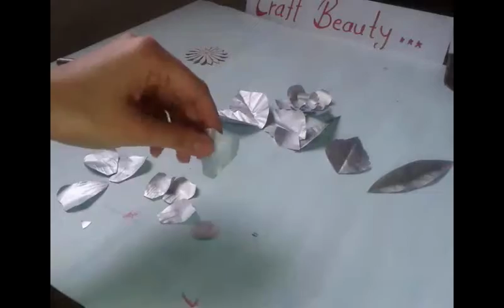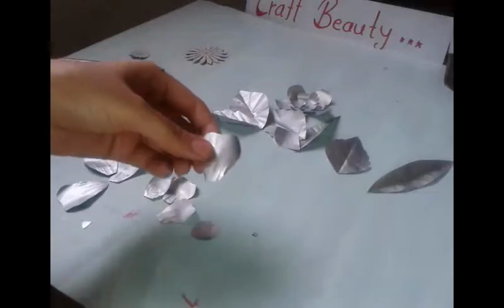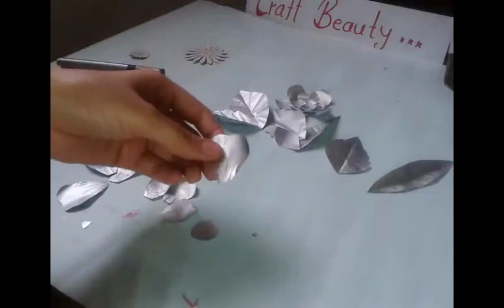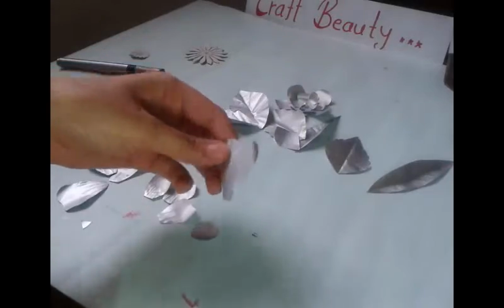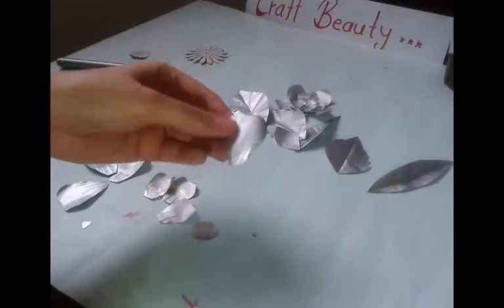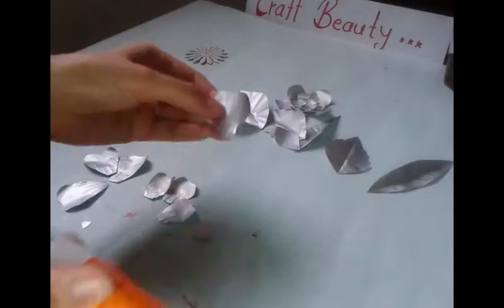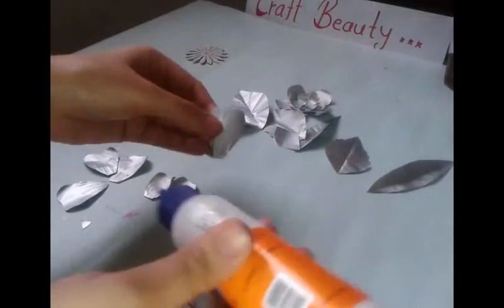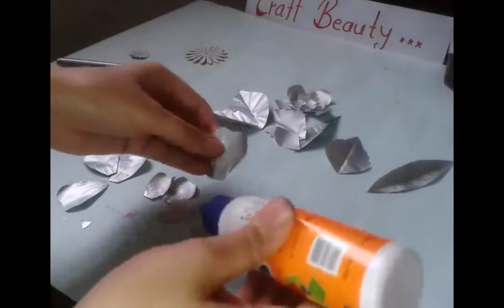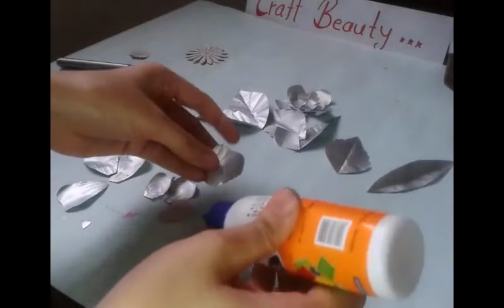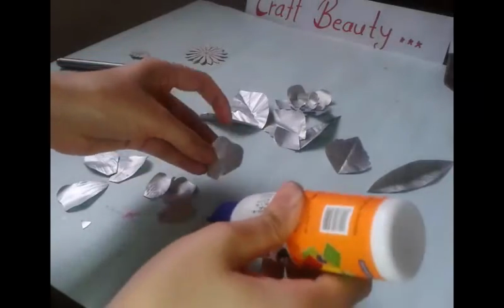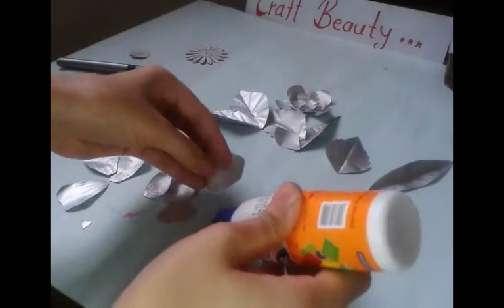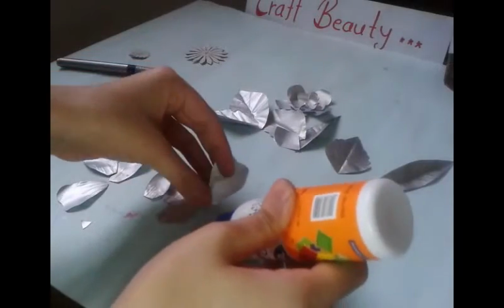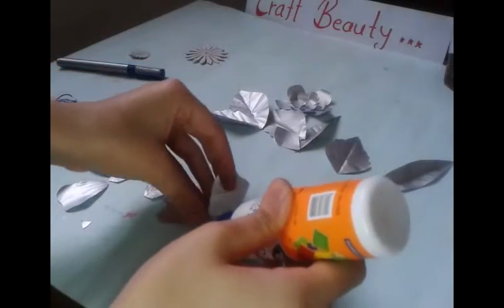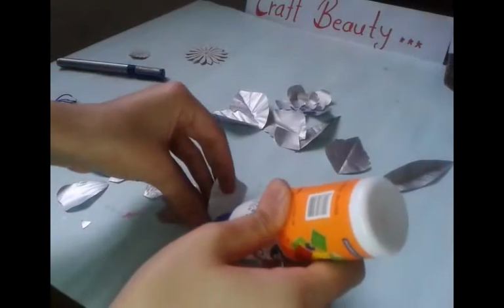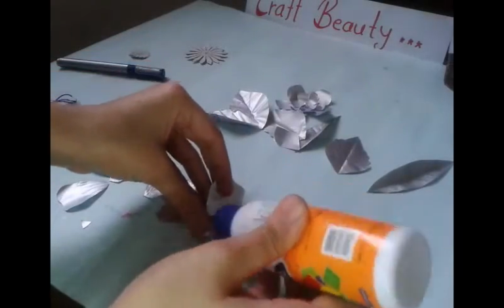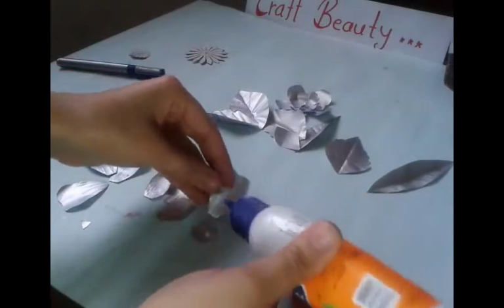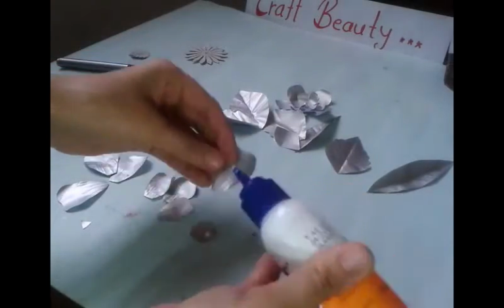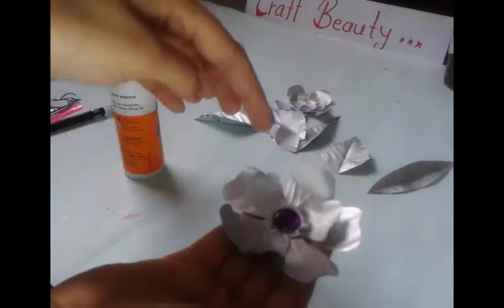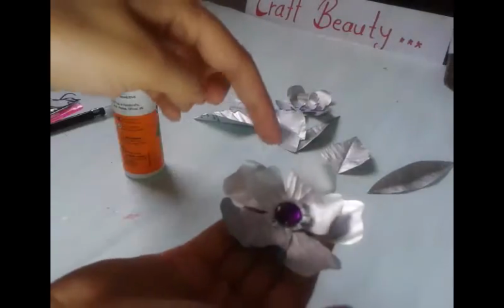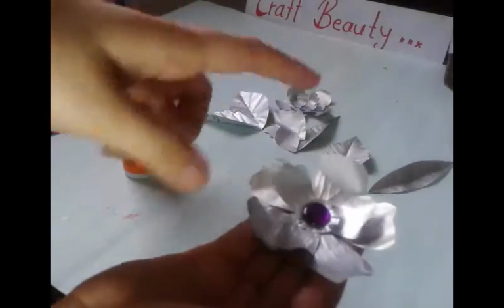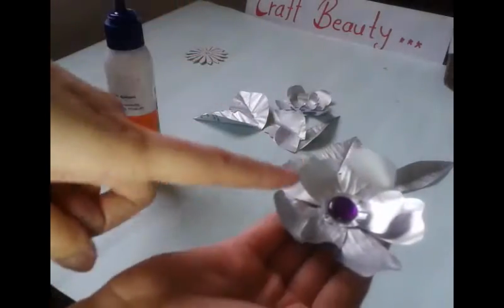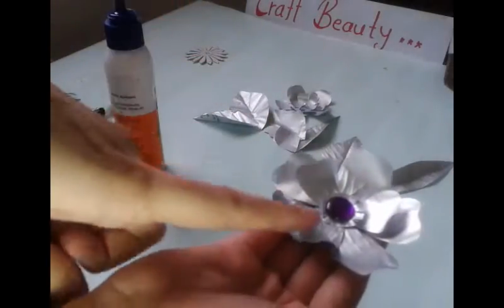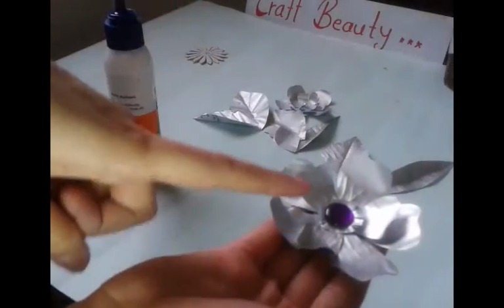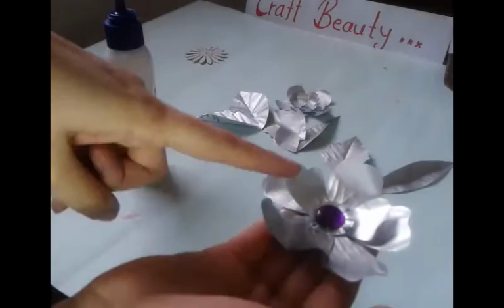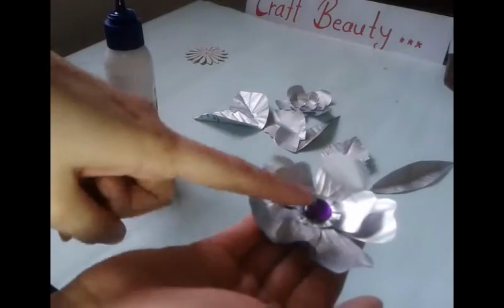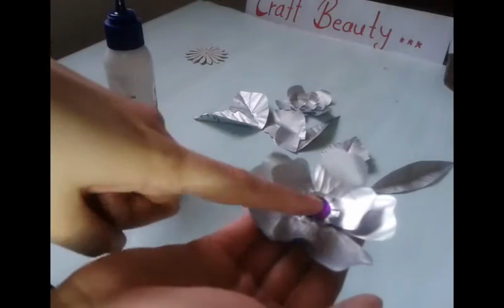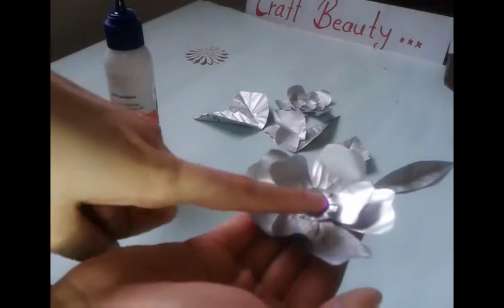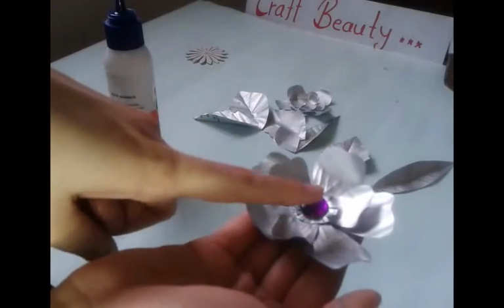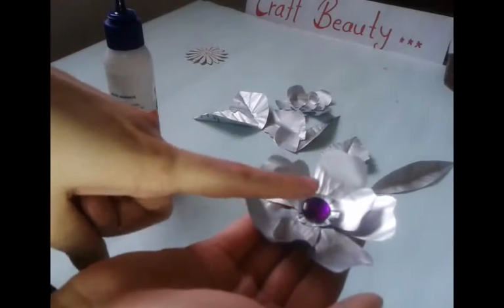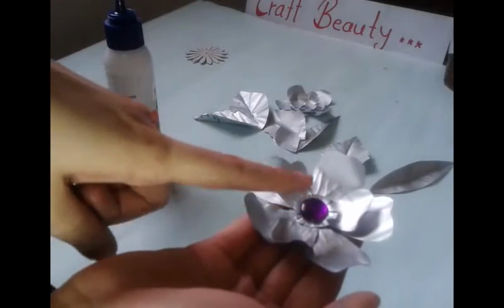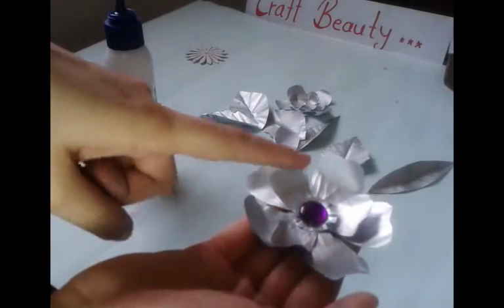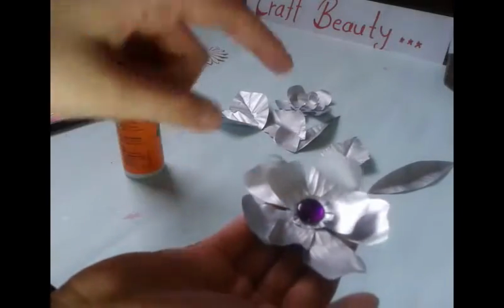Now after that I am gonna stick my petals on the base. You can also apply one embellishment like me in the center.